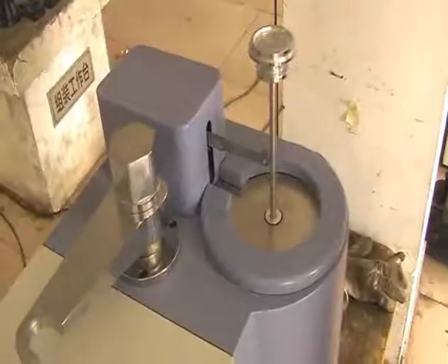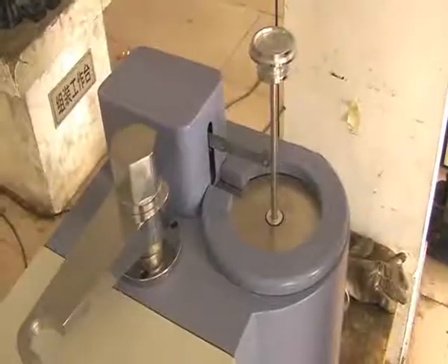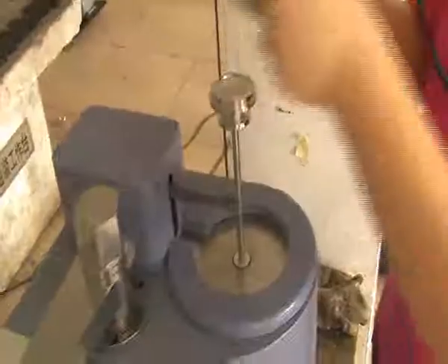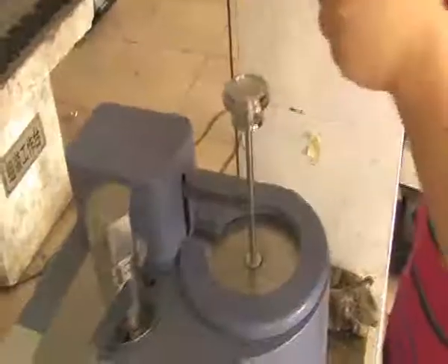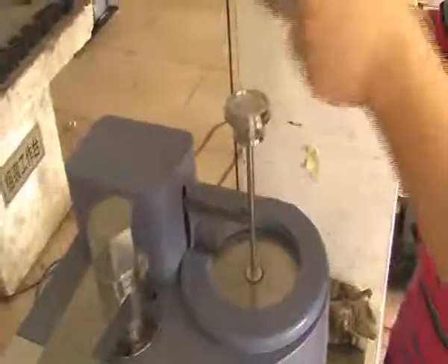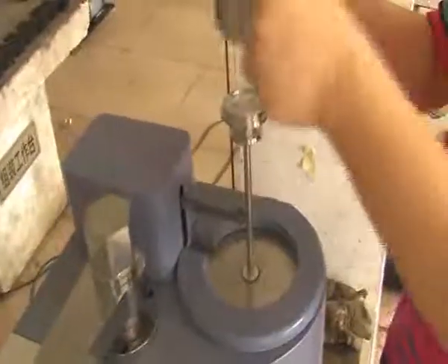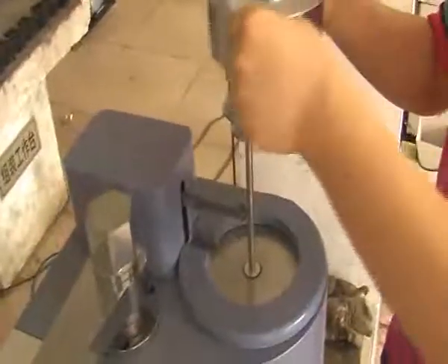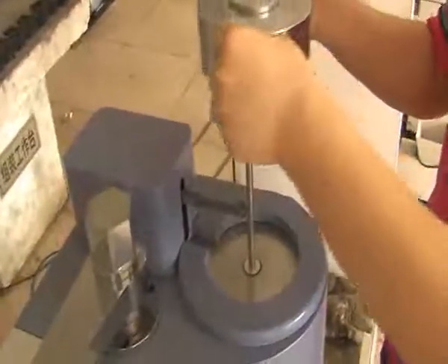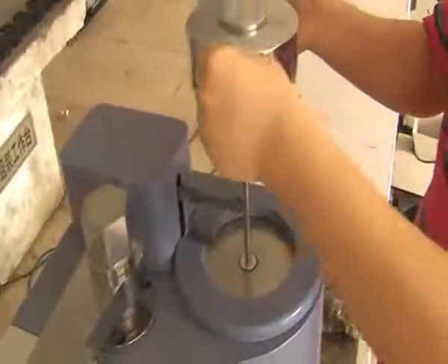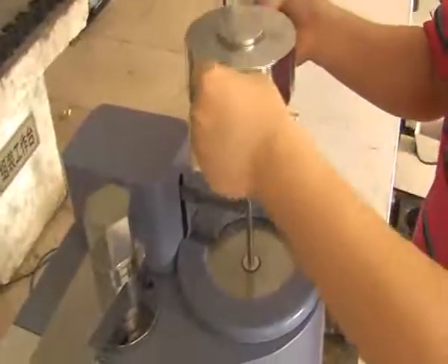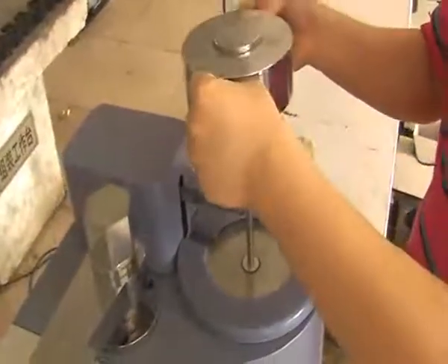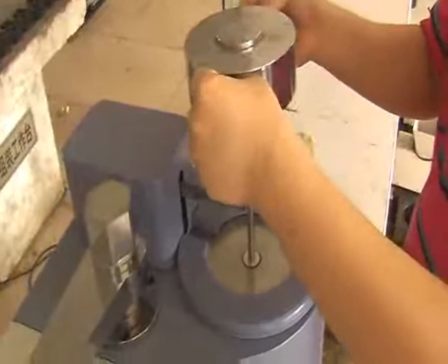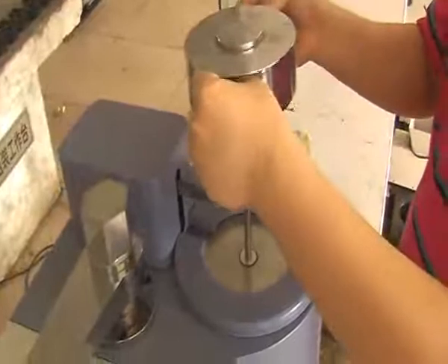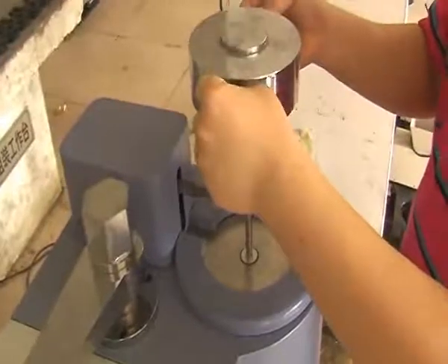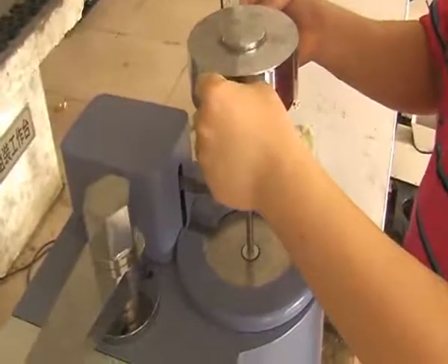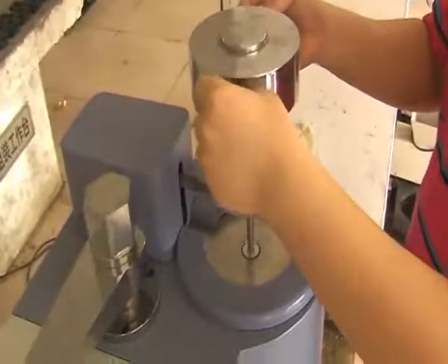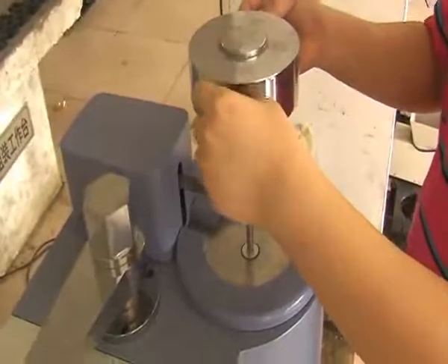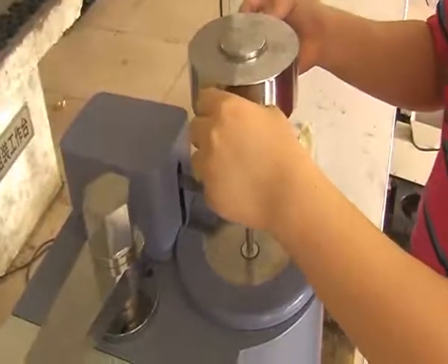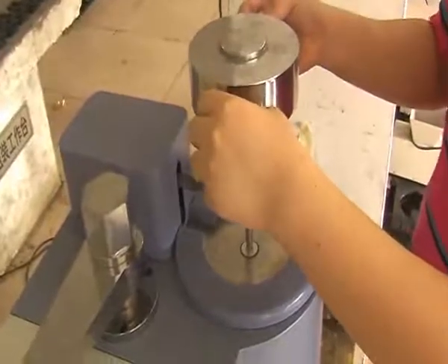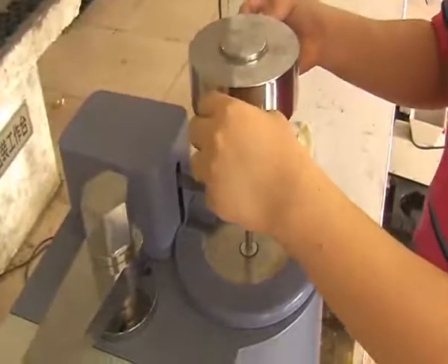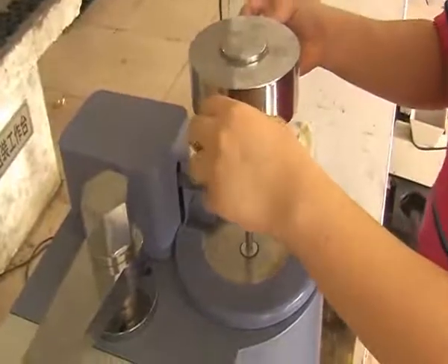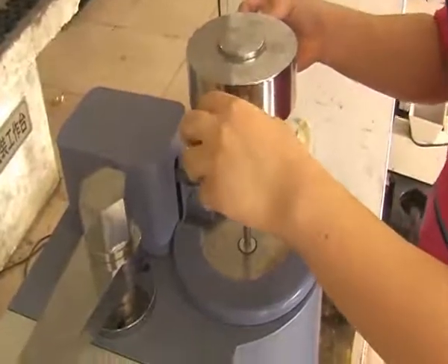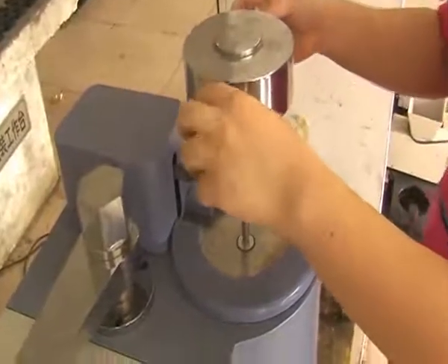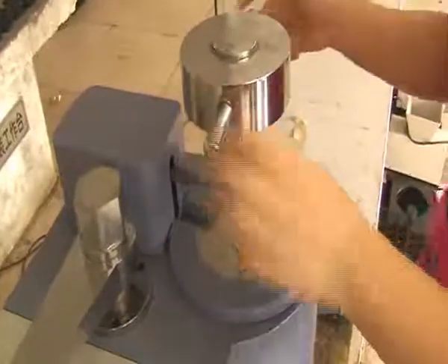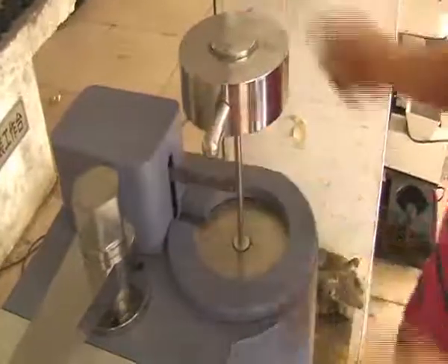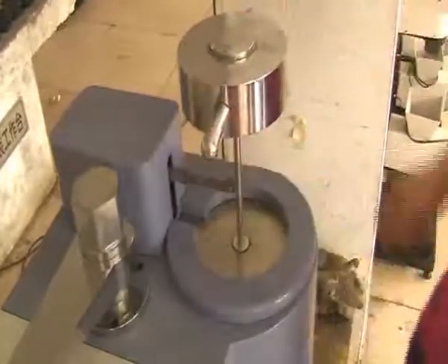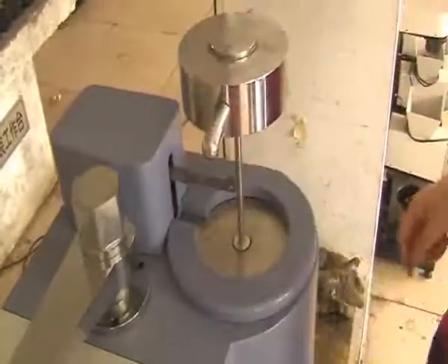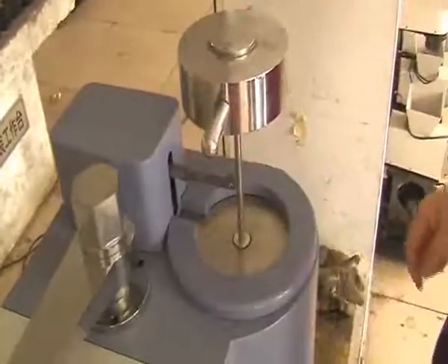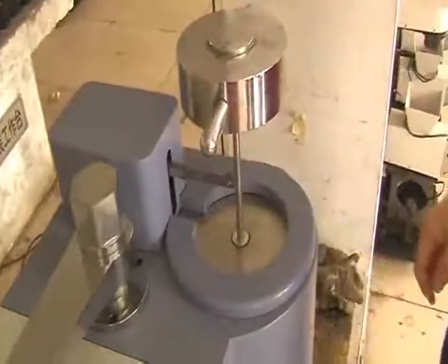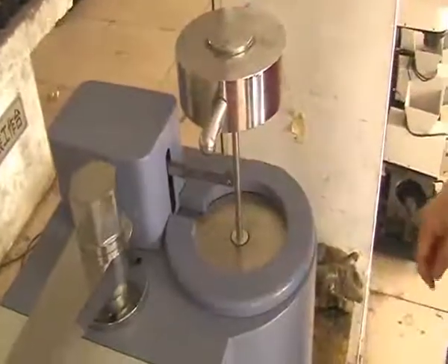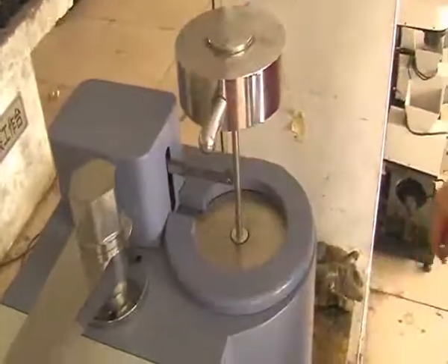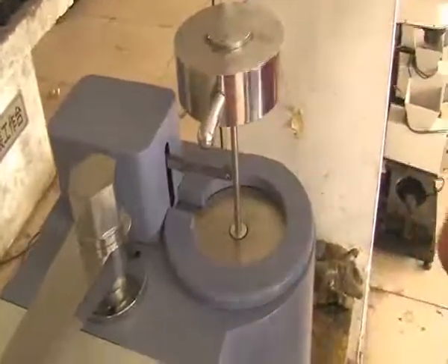Now let's lay up the weights after 4 minutes, then press the menu key to start the test.